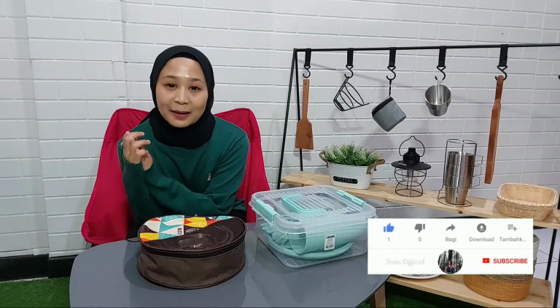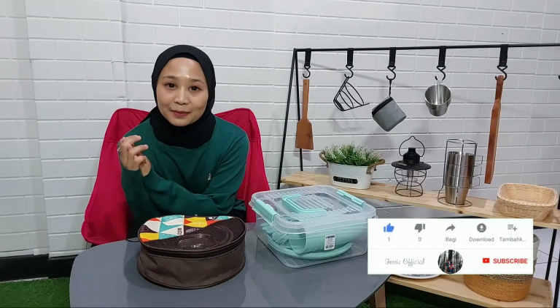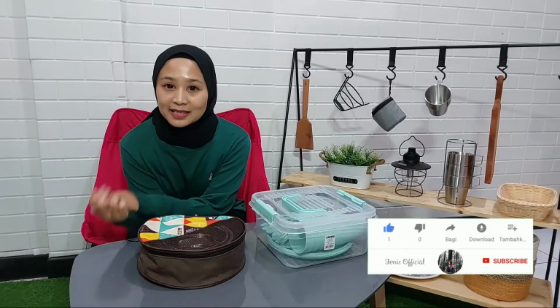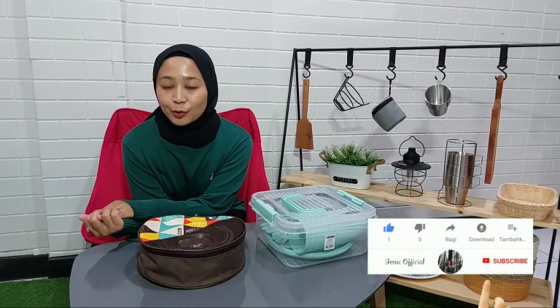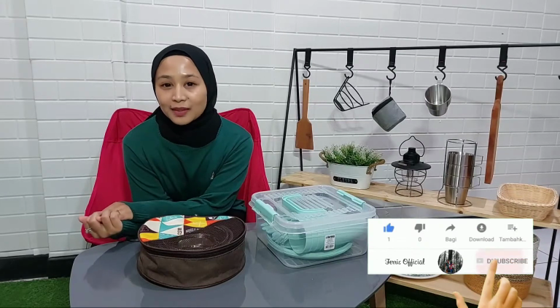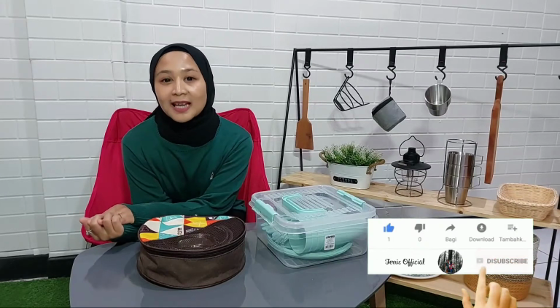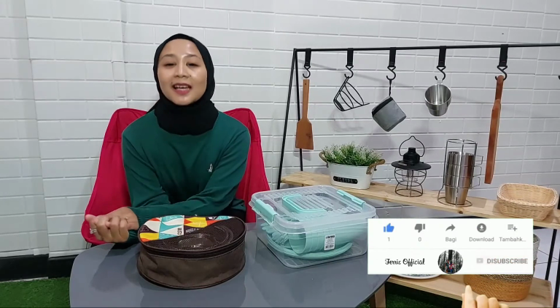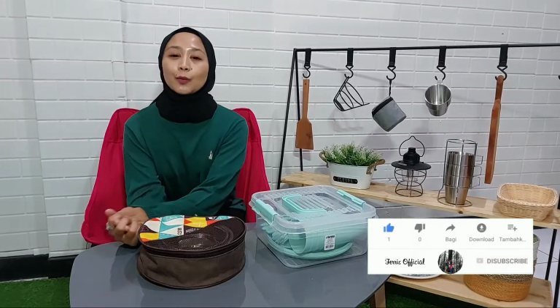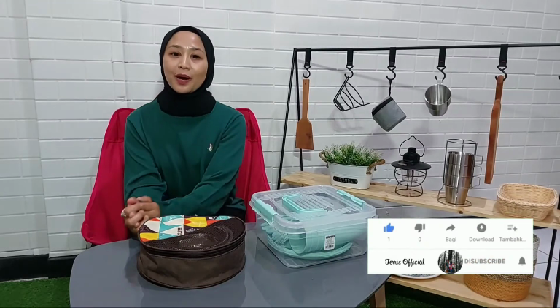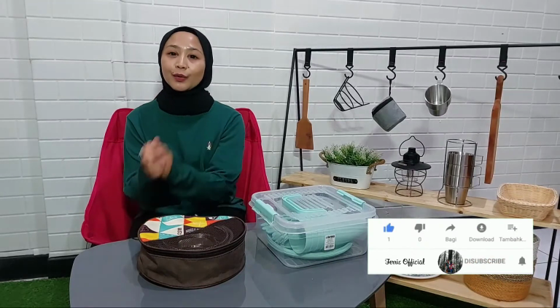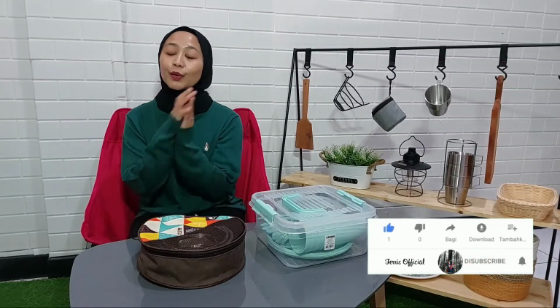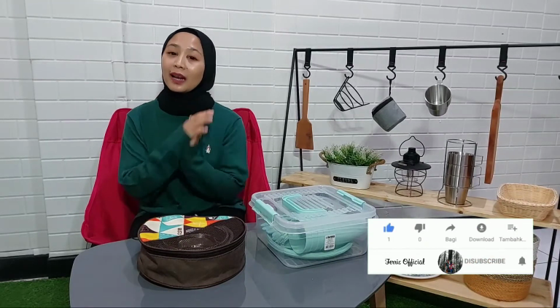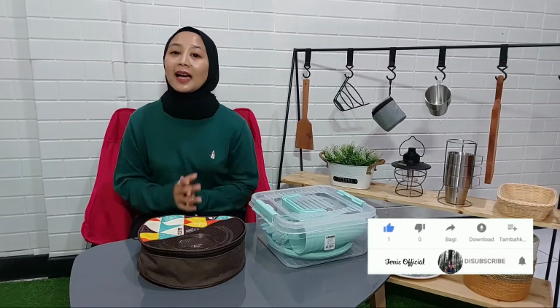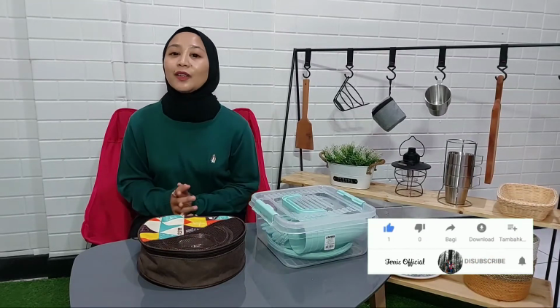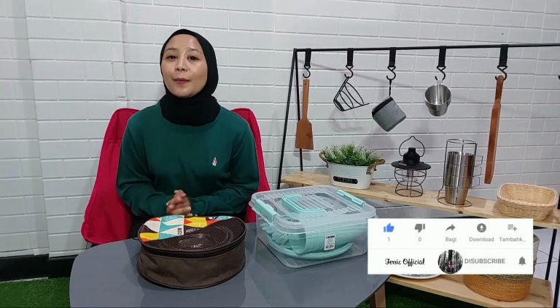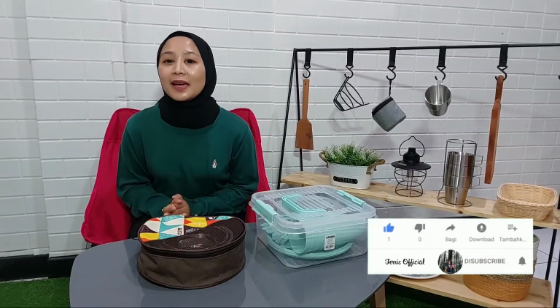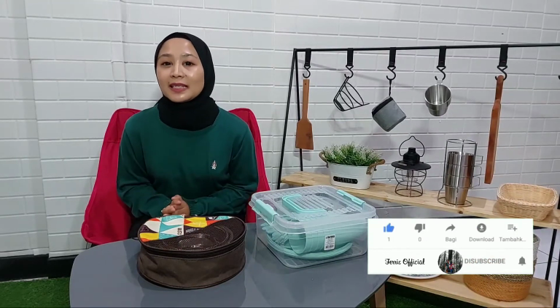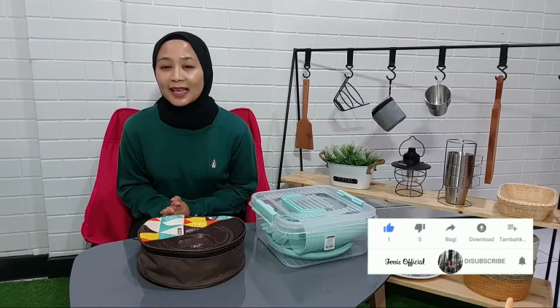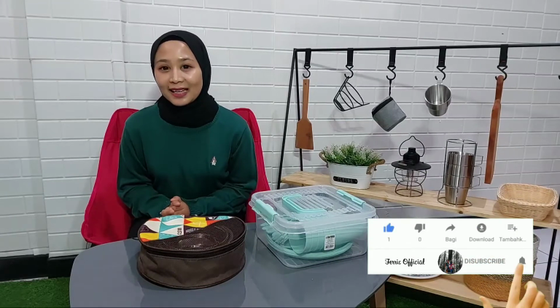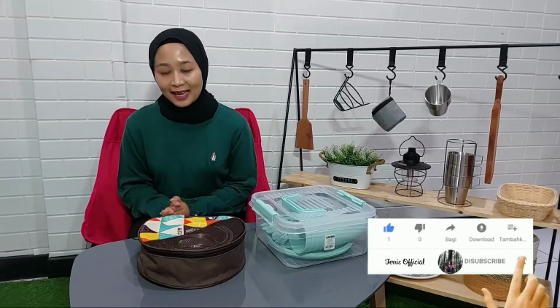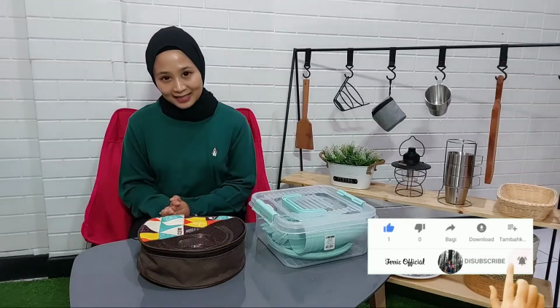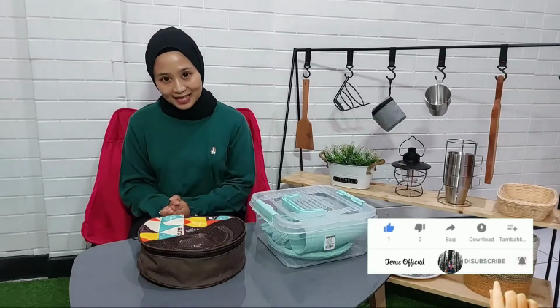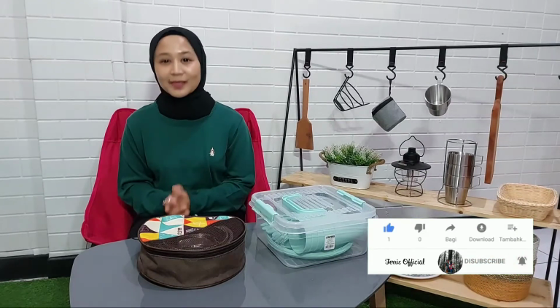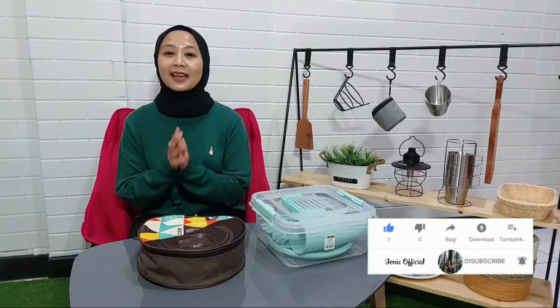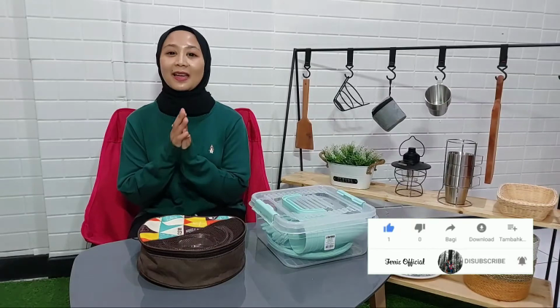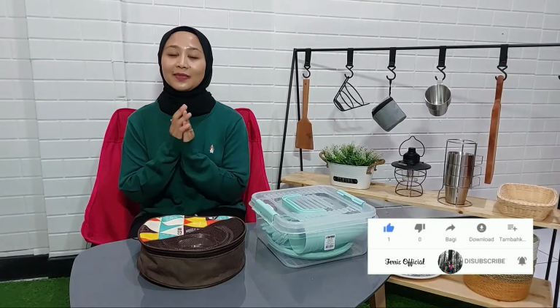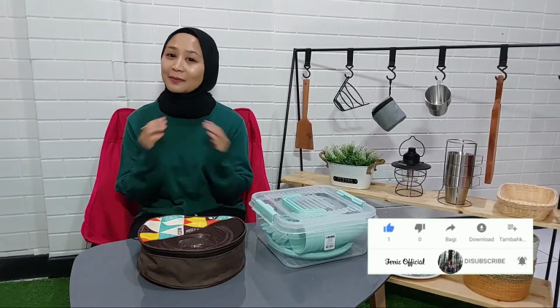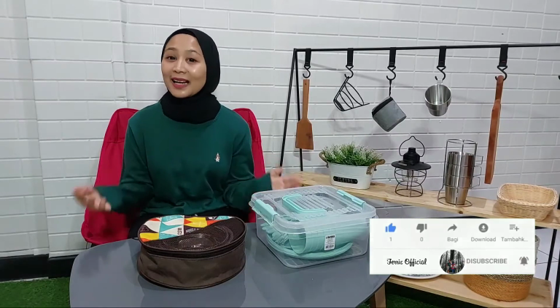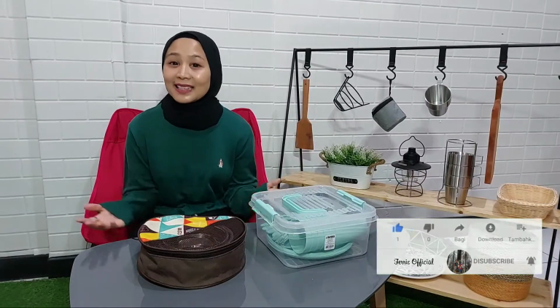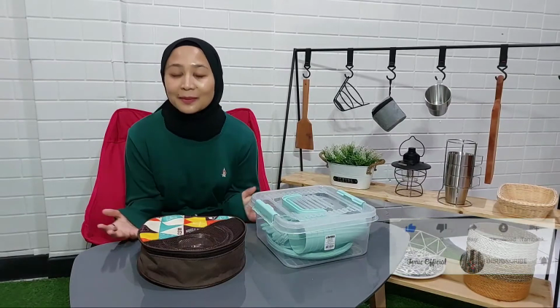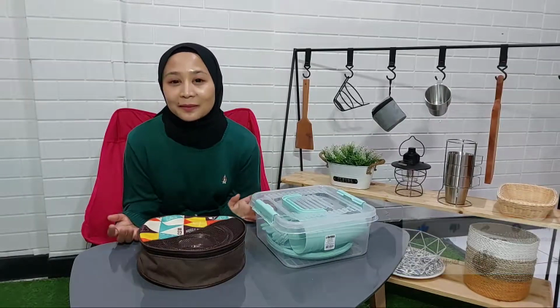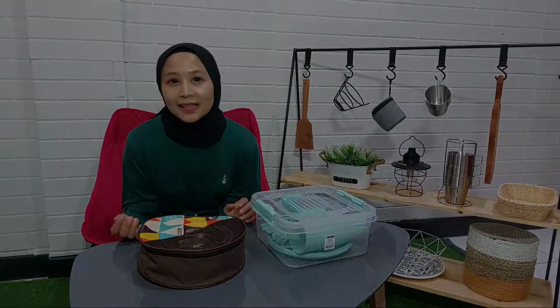Tapi sebelumnya jangan lupa untuk like, komen, share, dan subscribe. Terima kasih teman-teman.